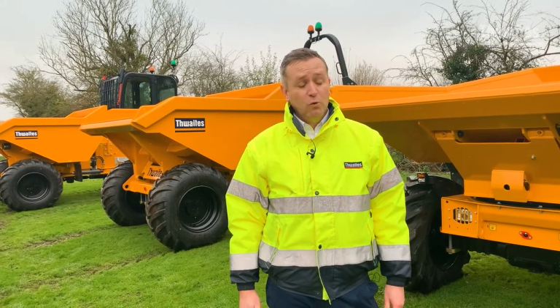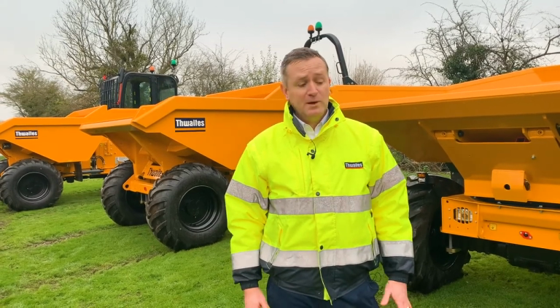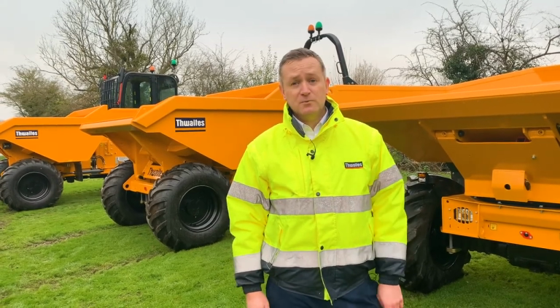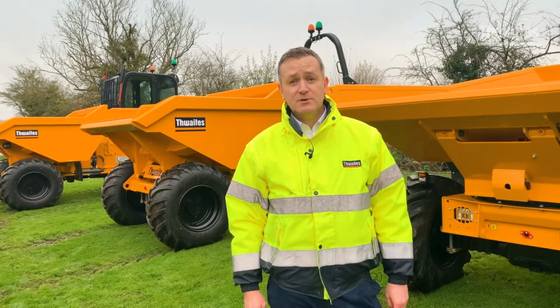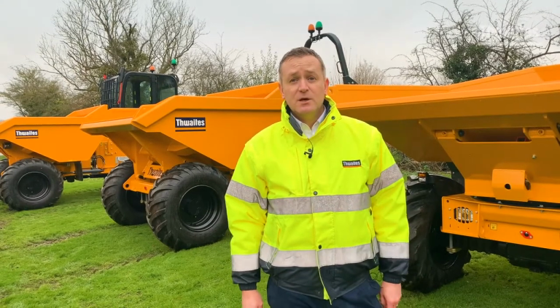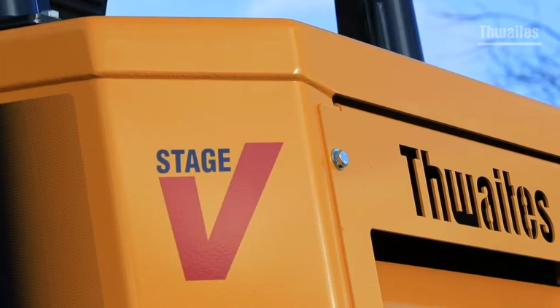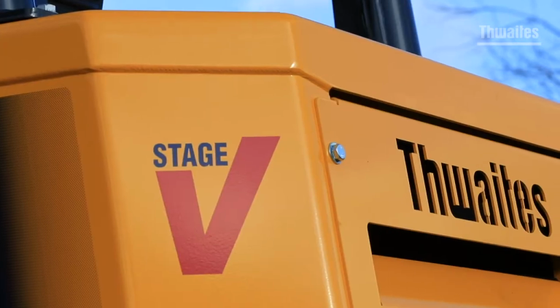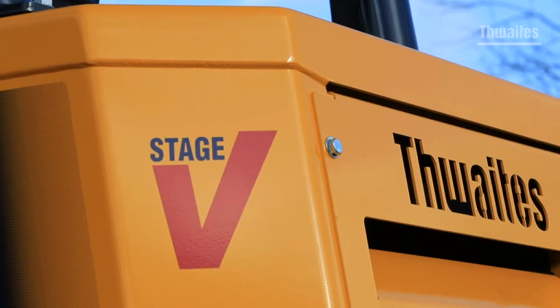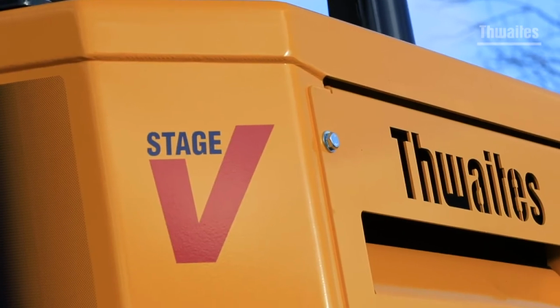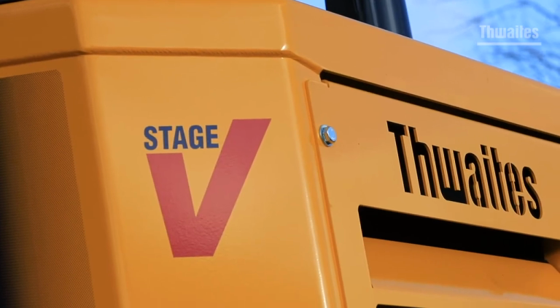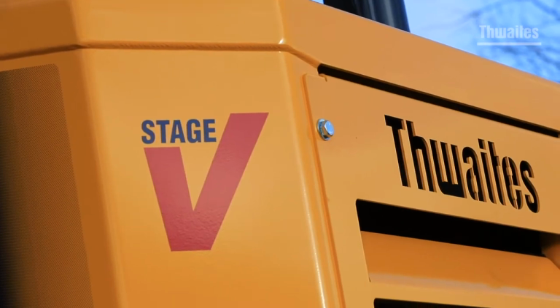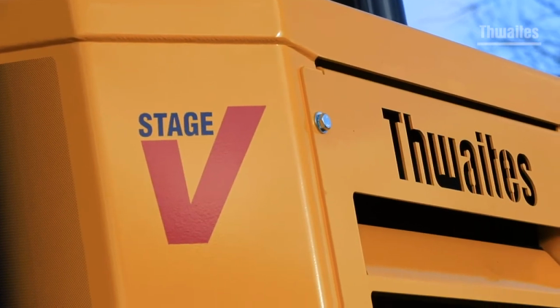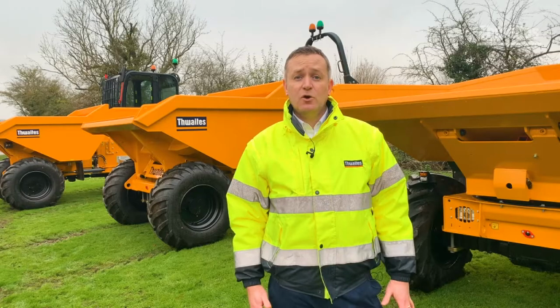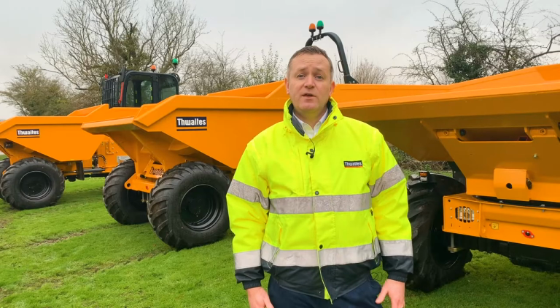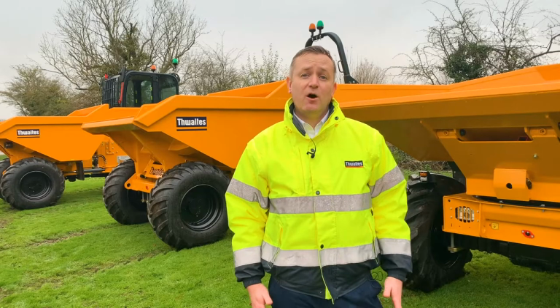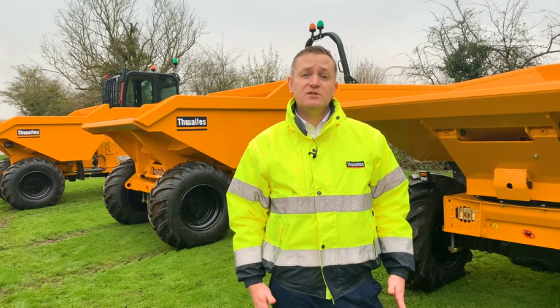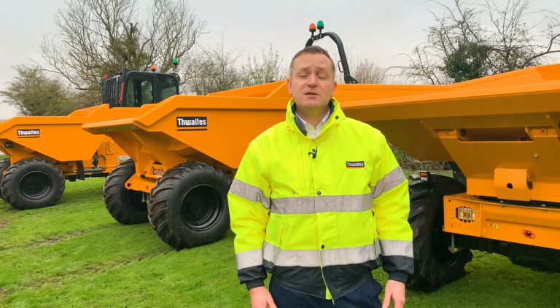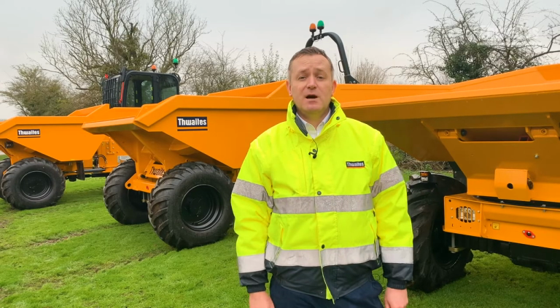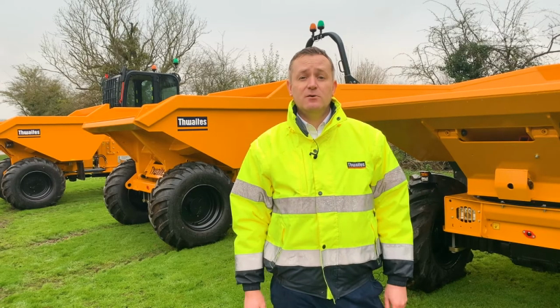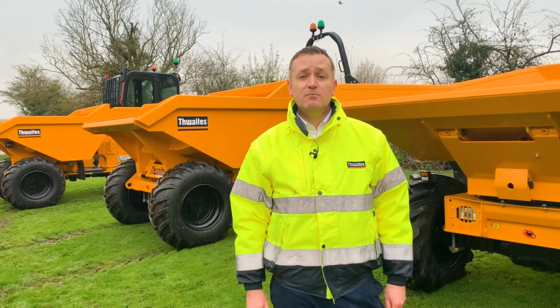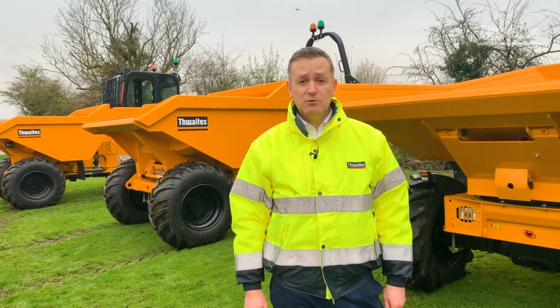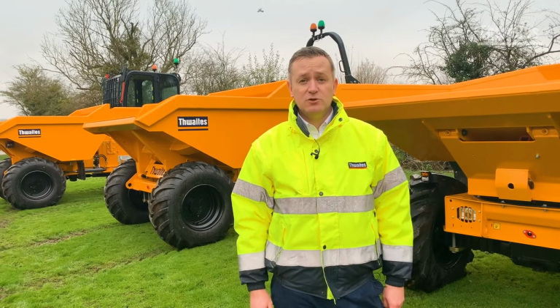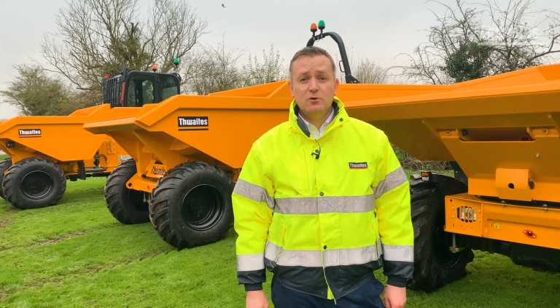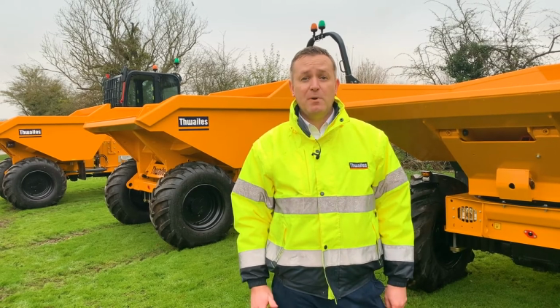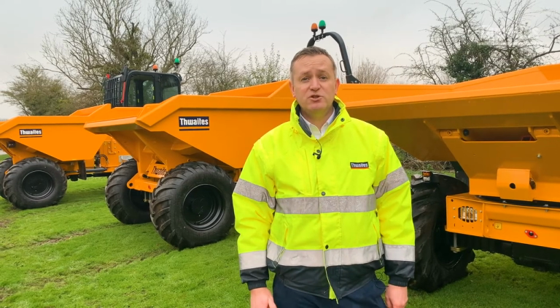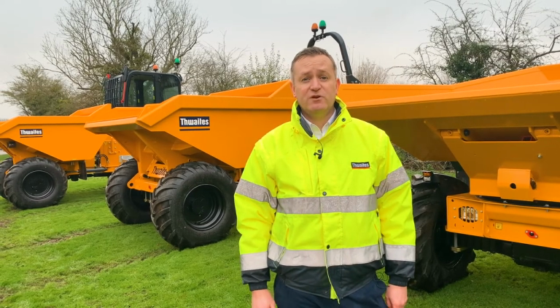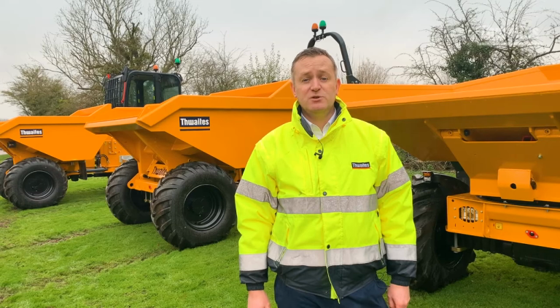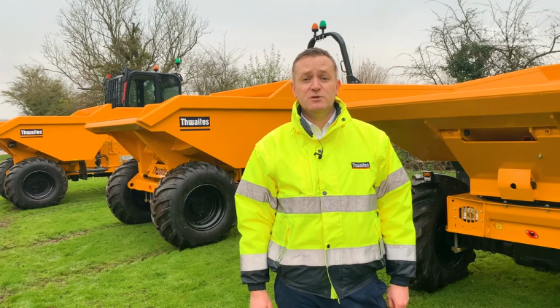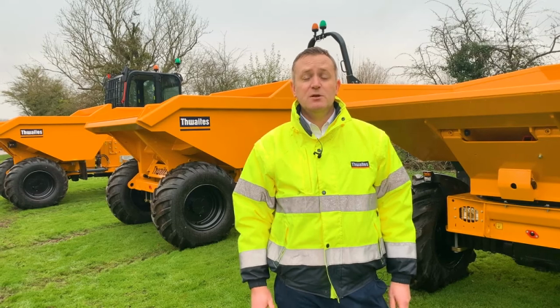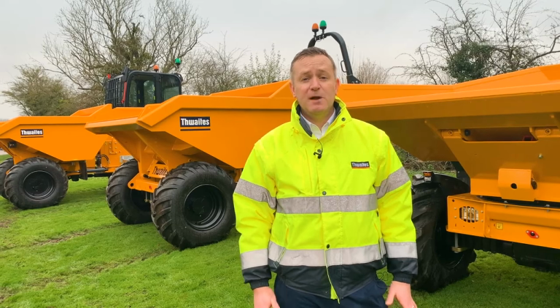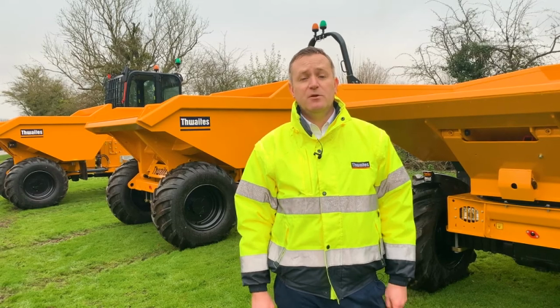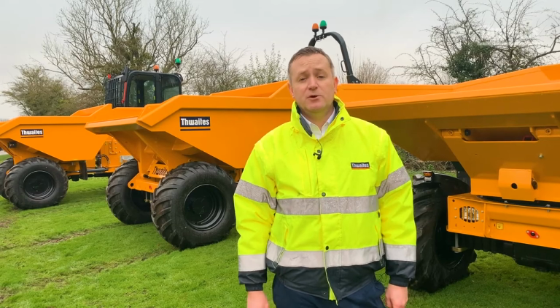Thwaites dumpers are Stage 5 compliant and come with either hydrostatic manual, power shuttle or power shift transmissions depending on the model.